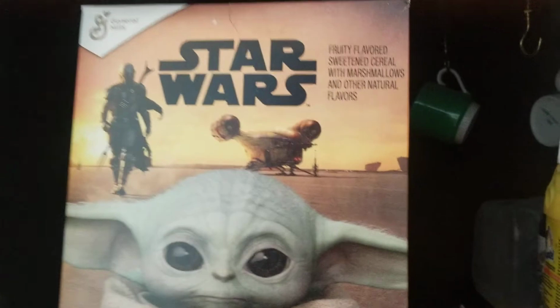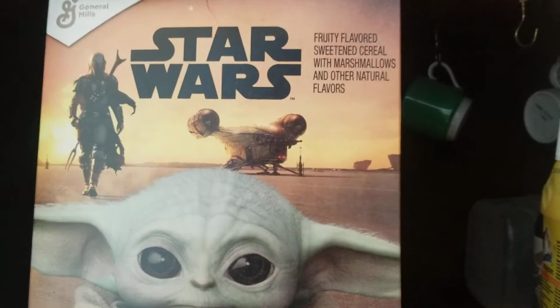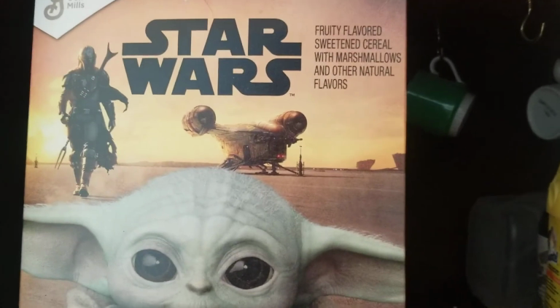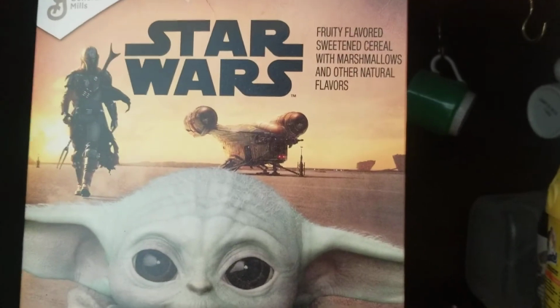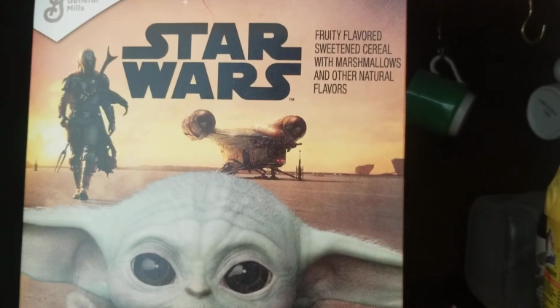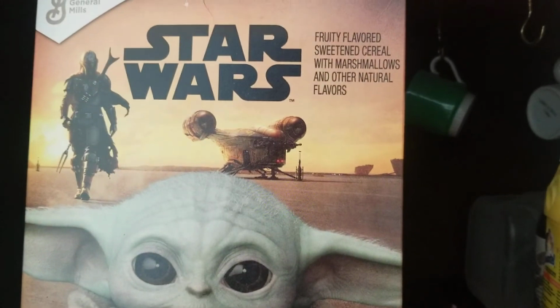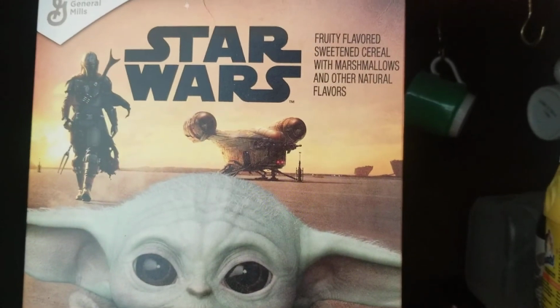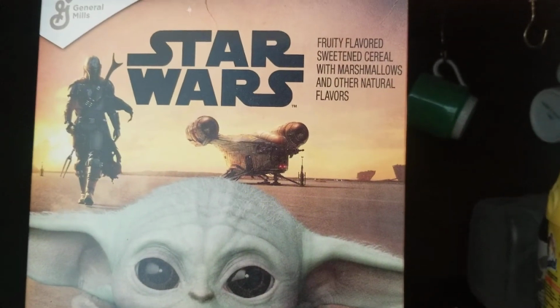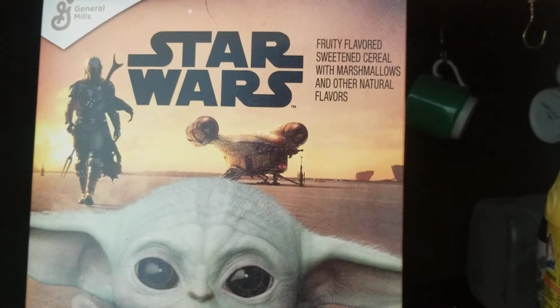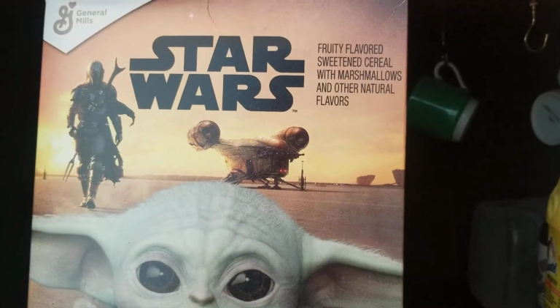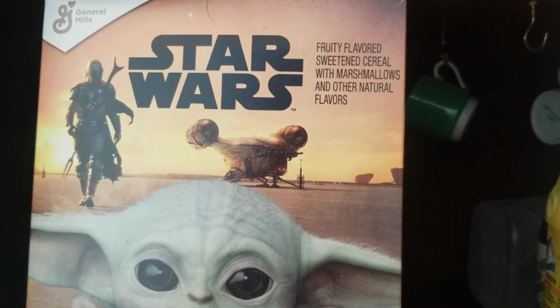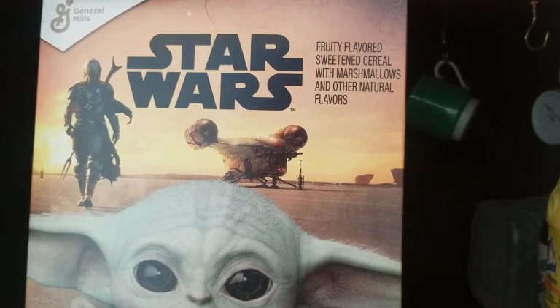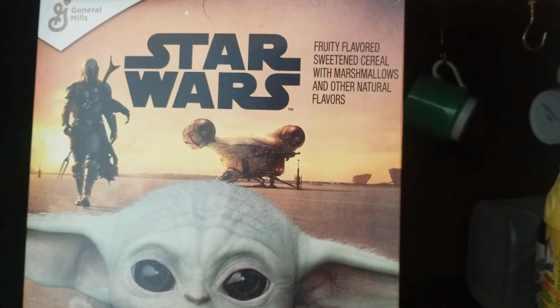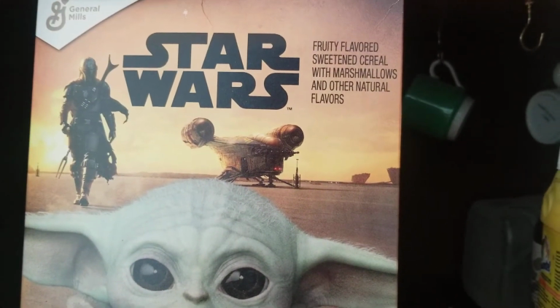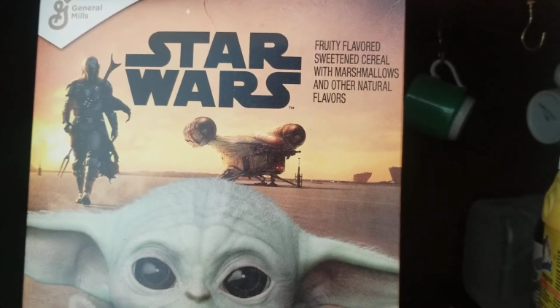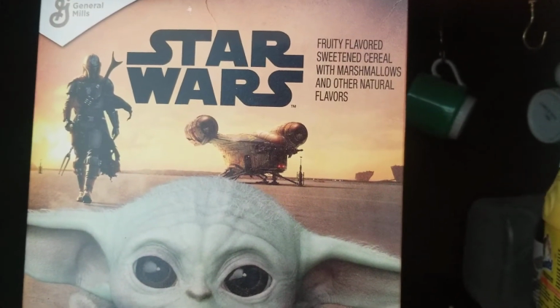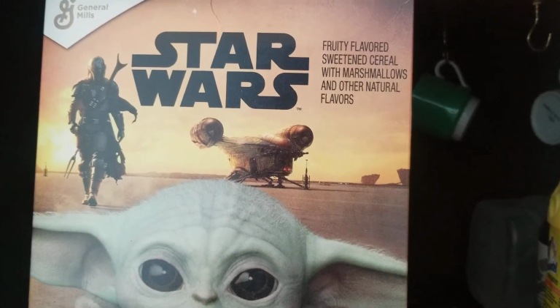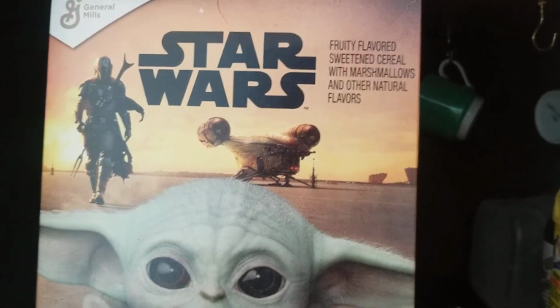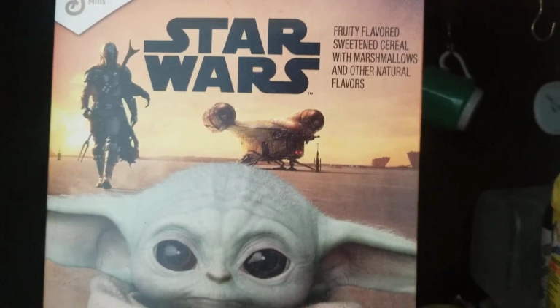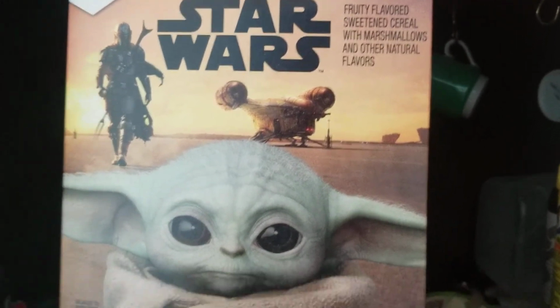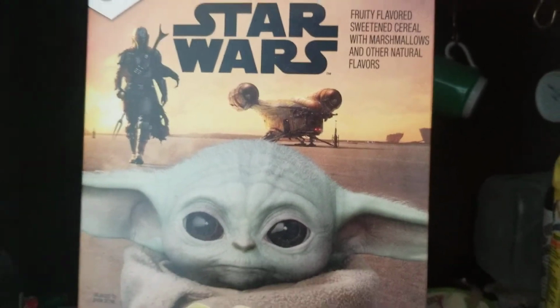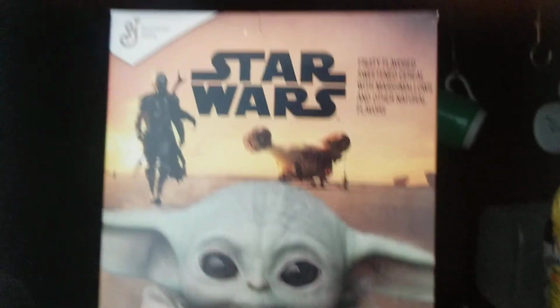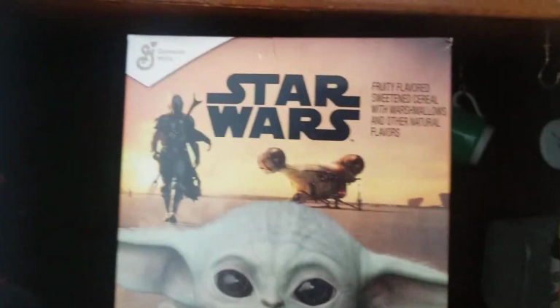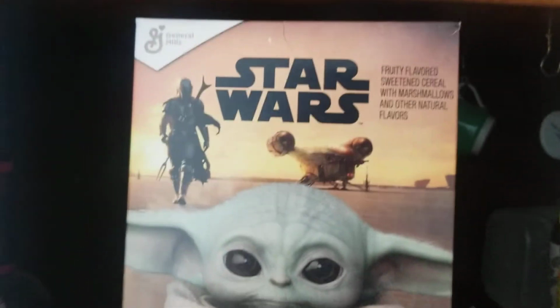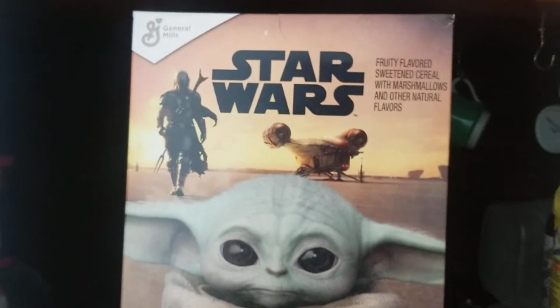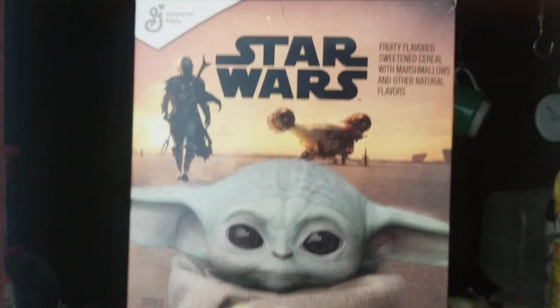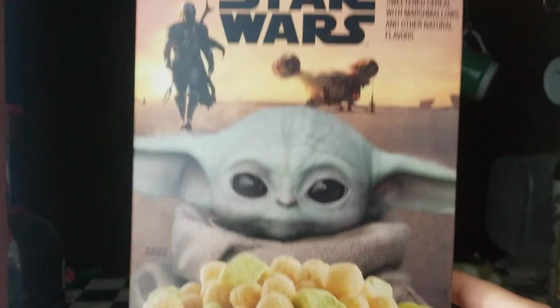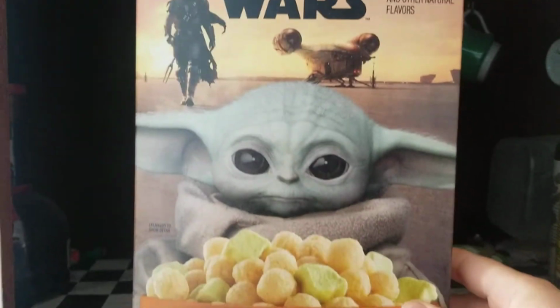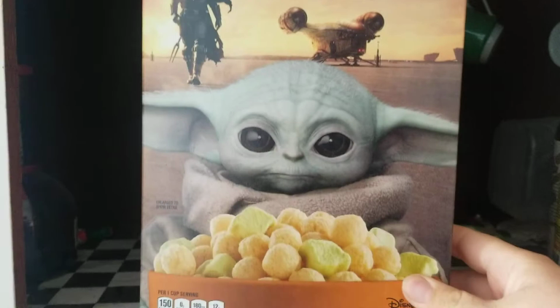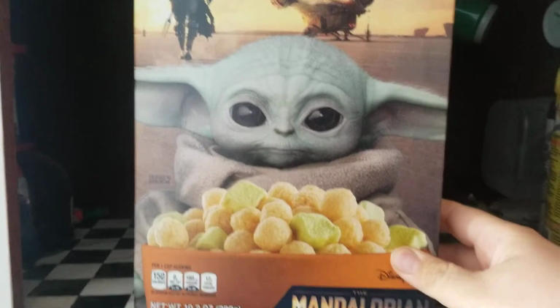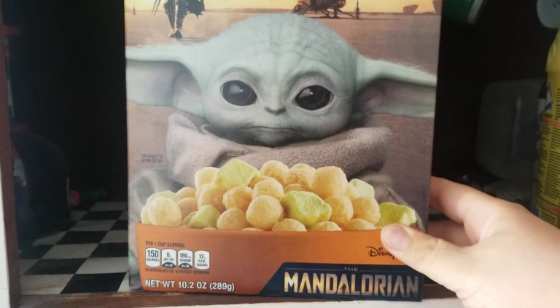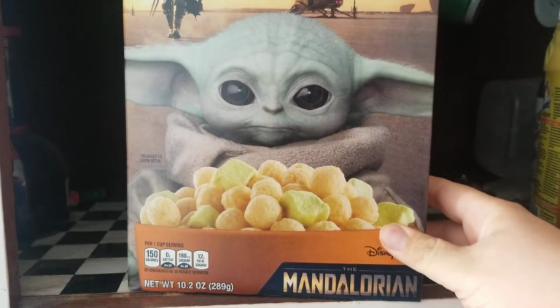Fruity flavored sweetened cereal with marshmallows and other natural flavors. It's made by General Mills.